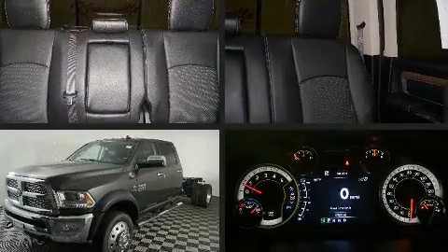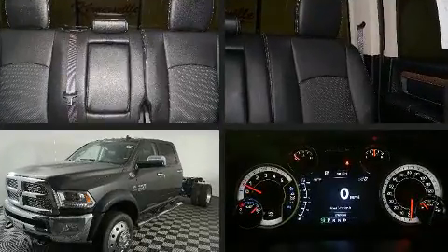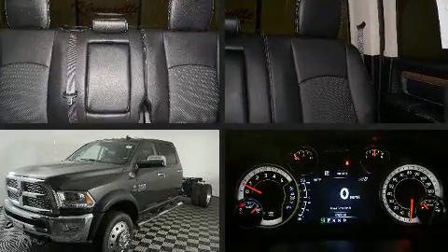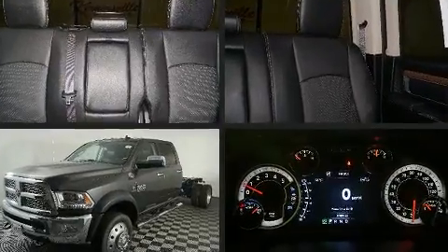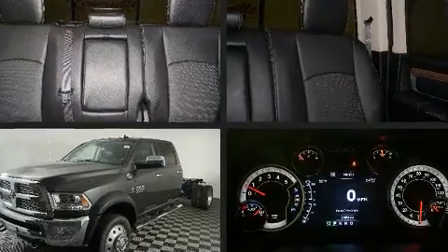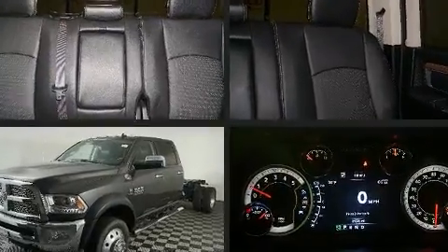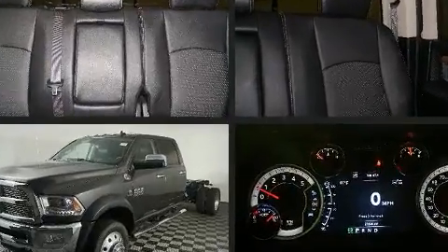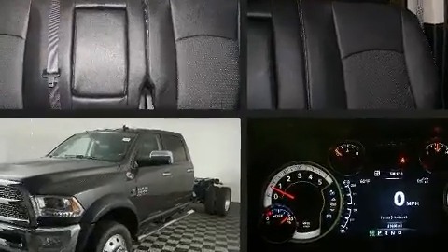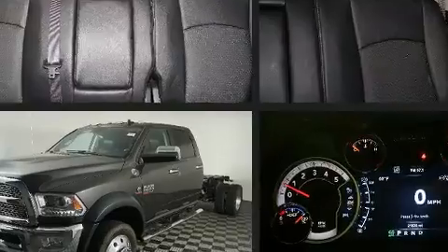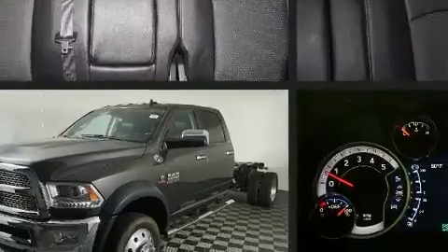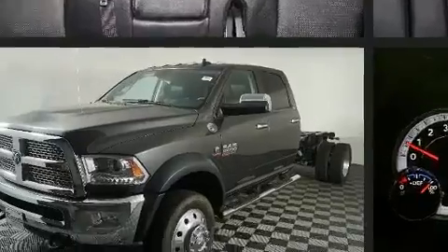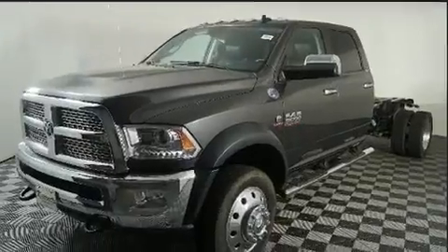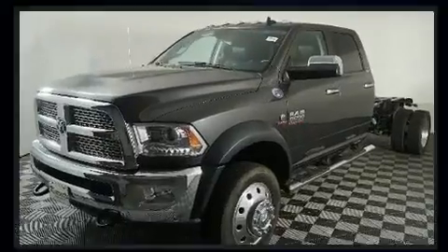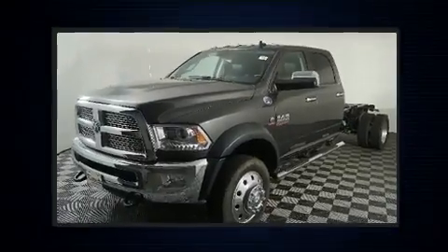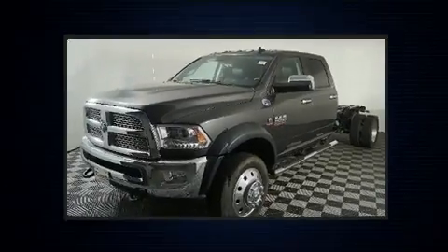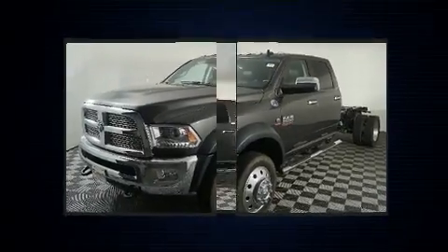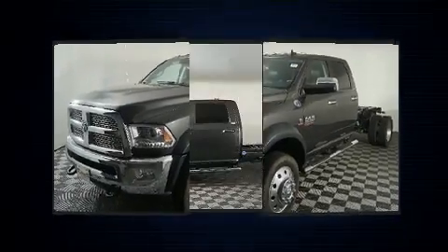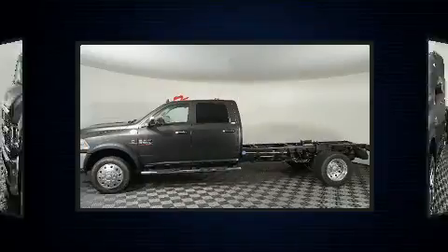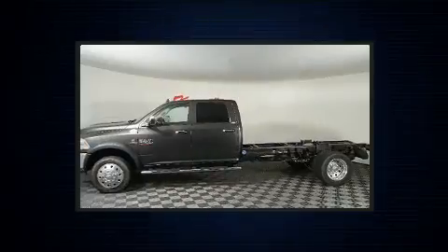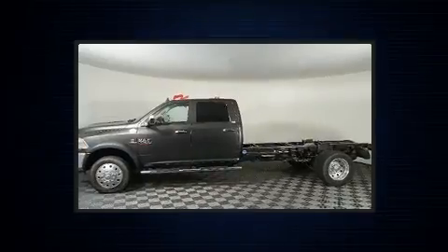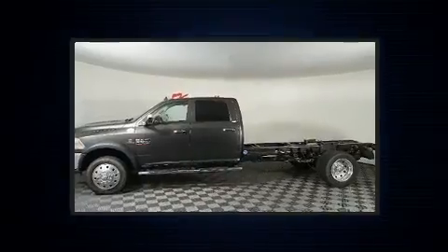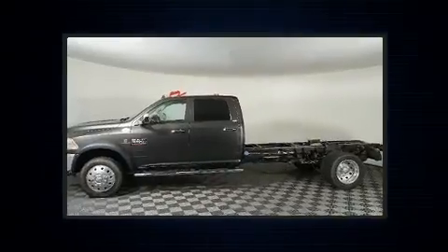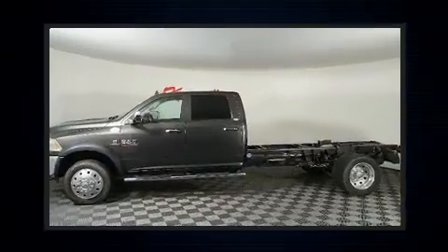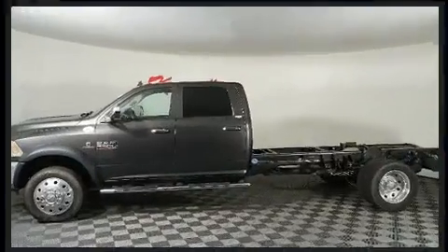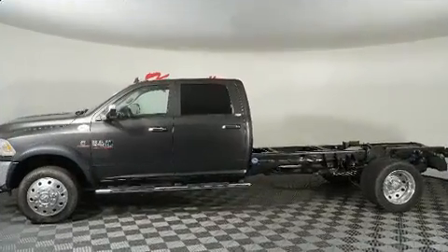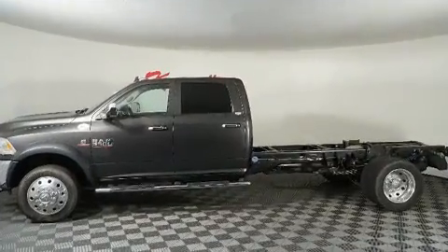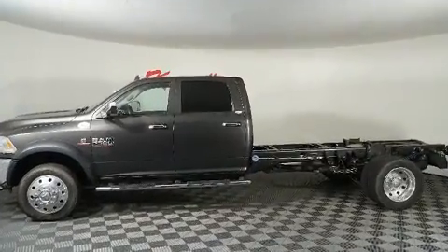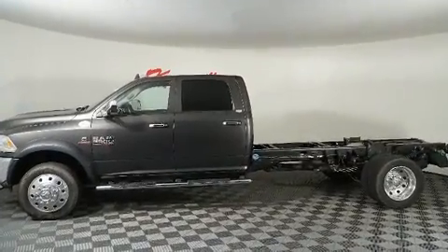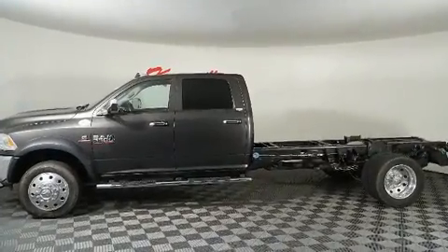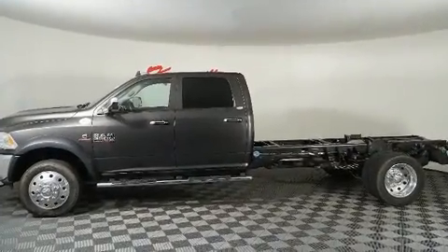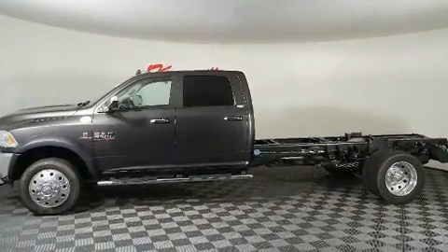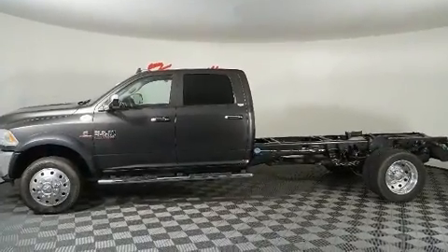Turbocharger technology provides forced air induction, enhancing performance while preserving fuel economy.